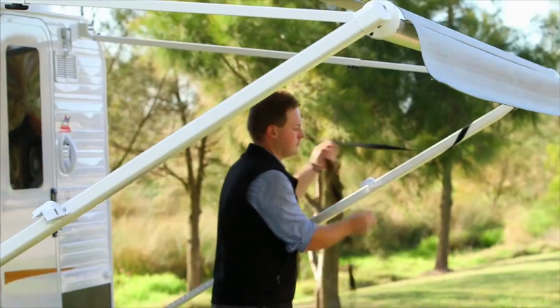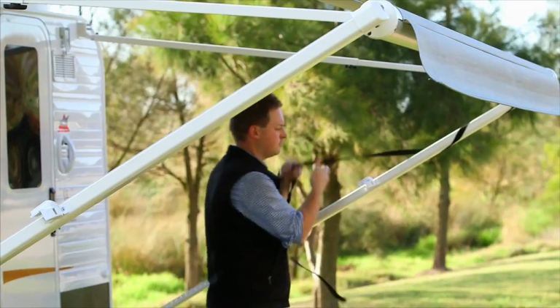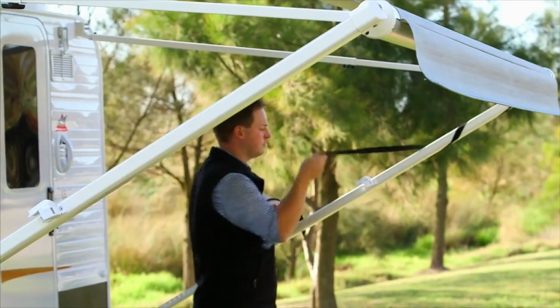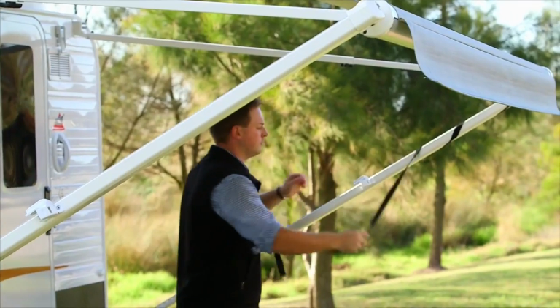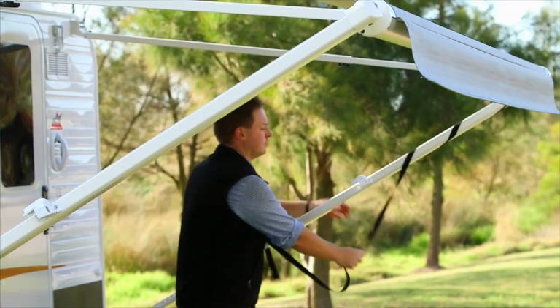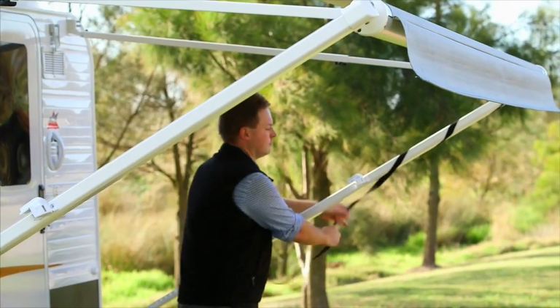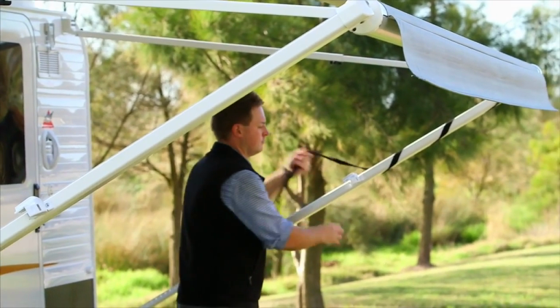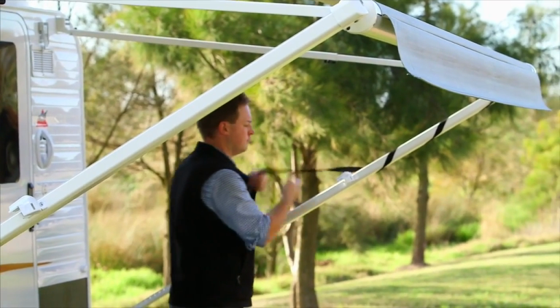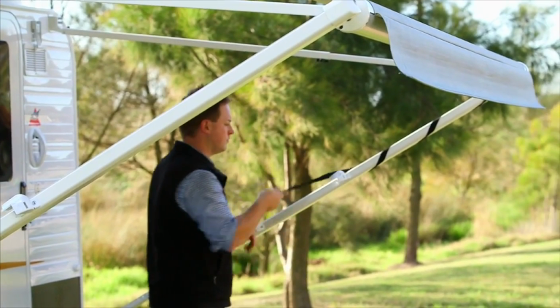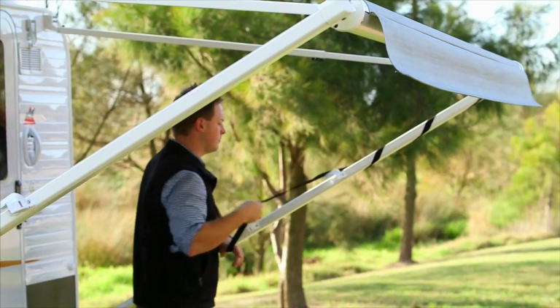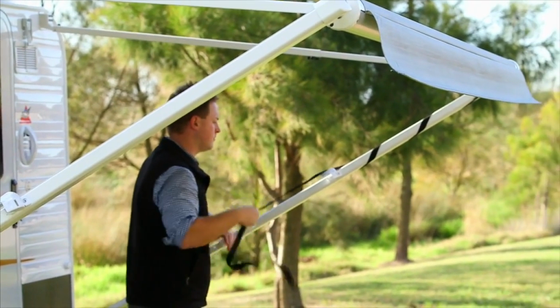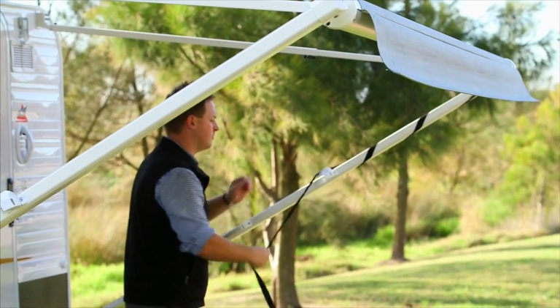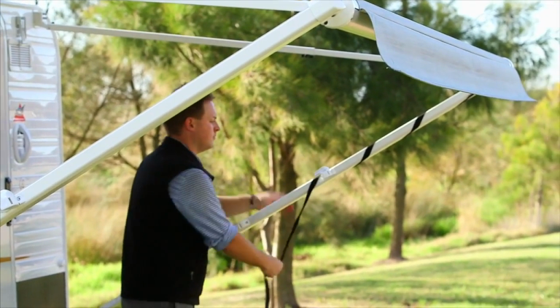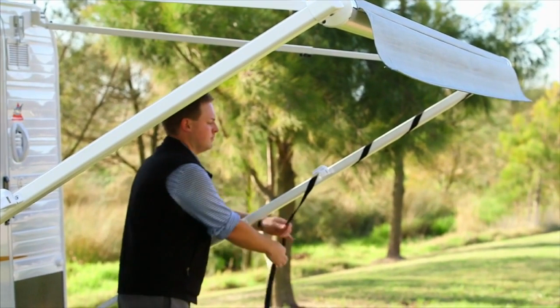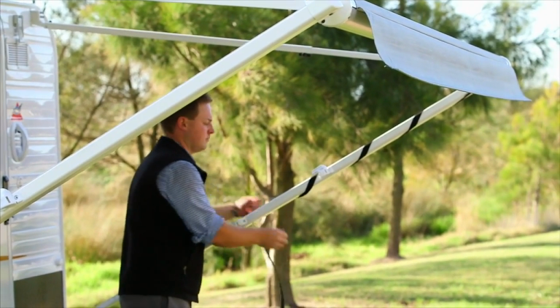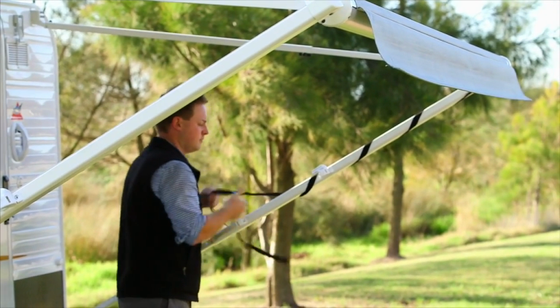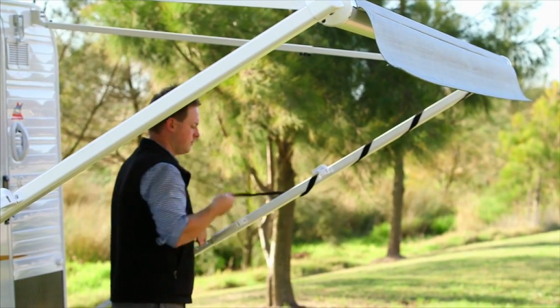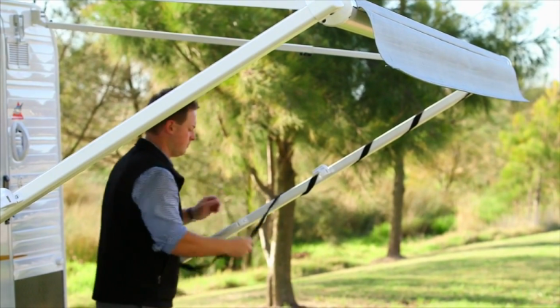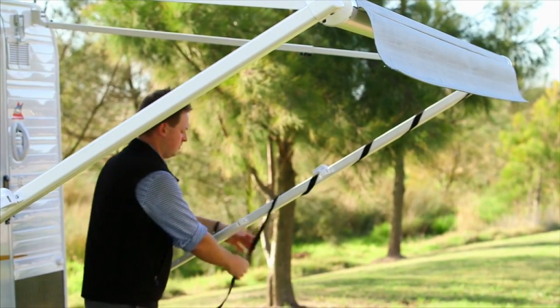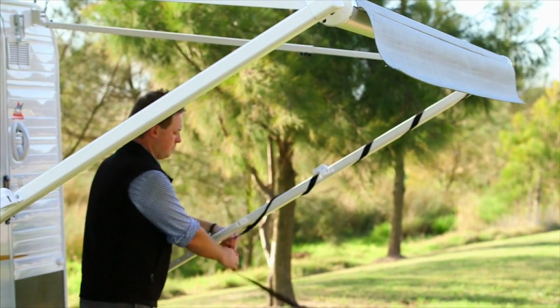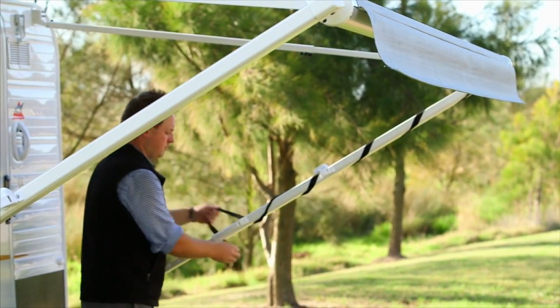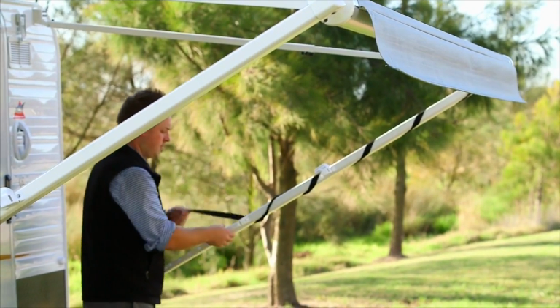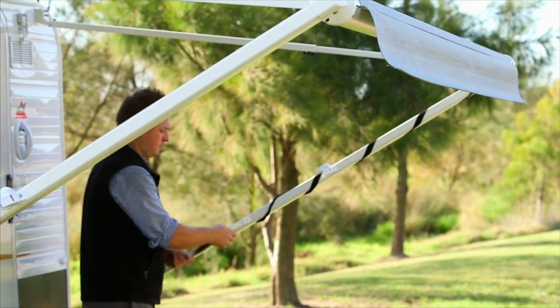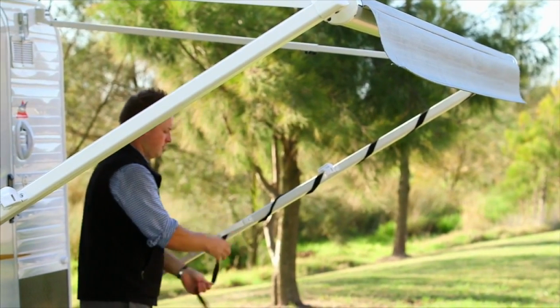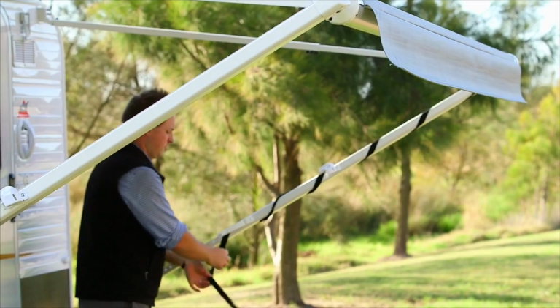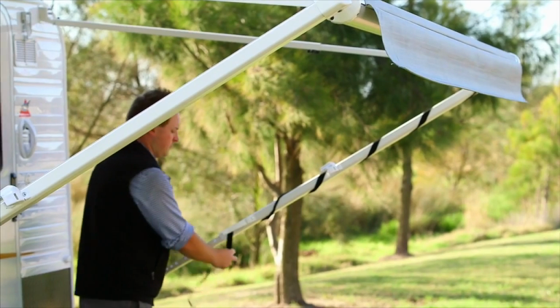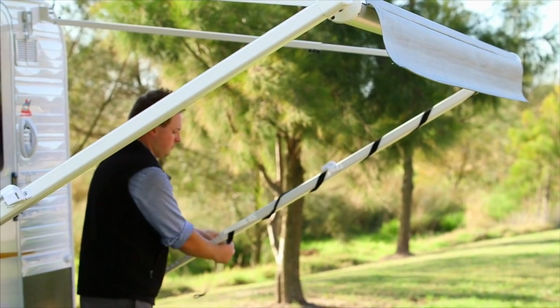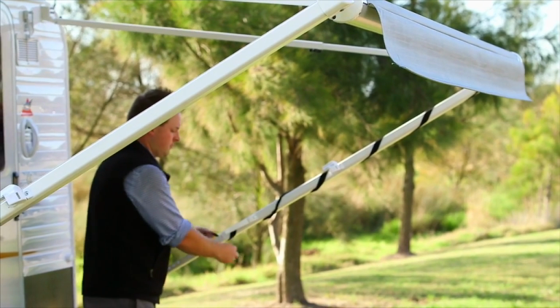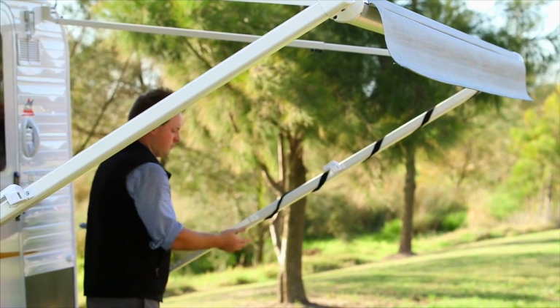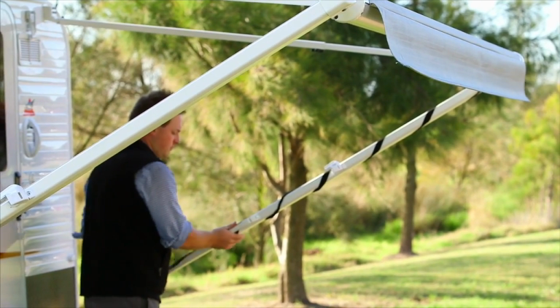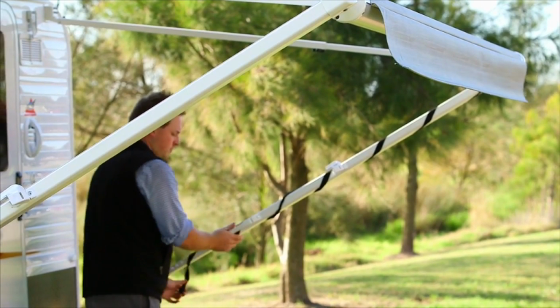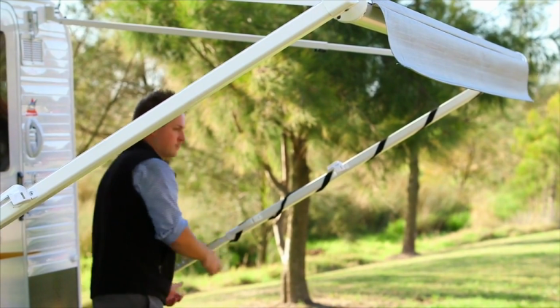Pull the awning strap aside and wrap around the poles to secure. Your awning is now complete and ready for use.